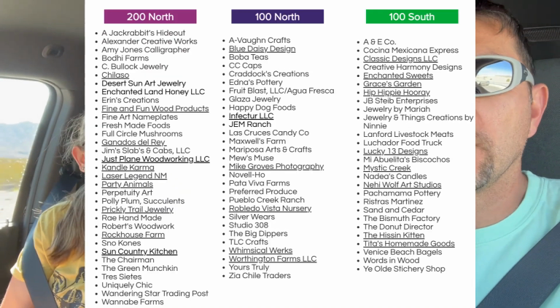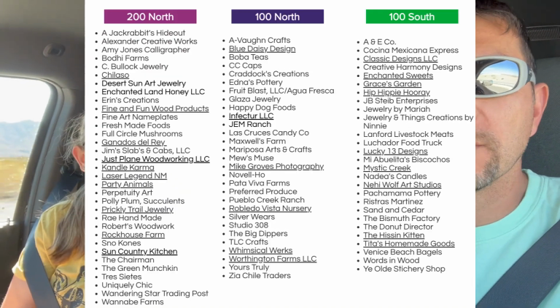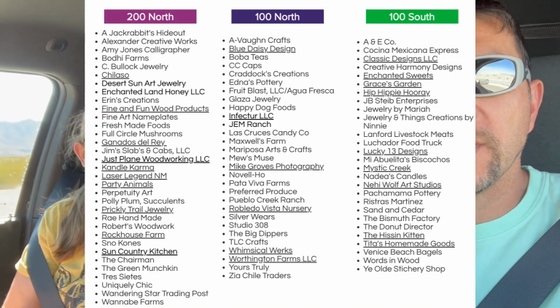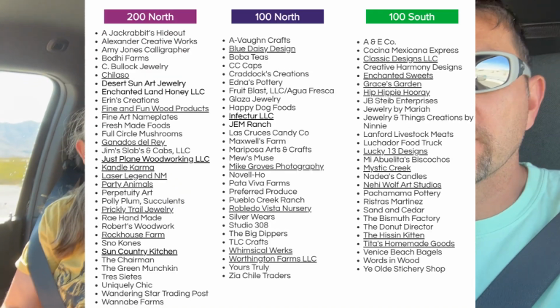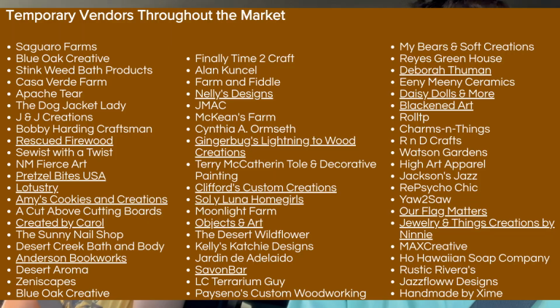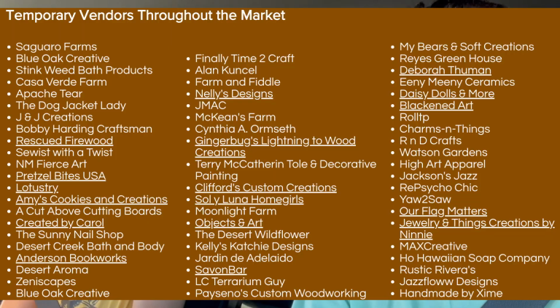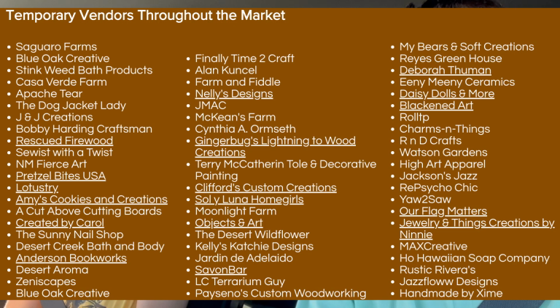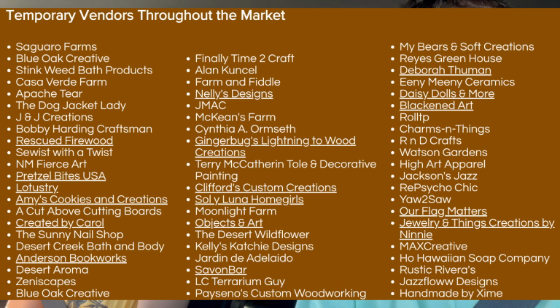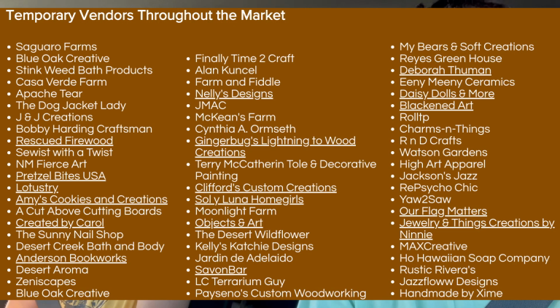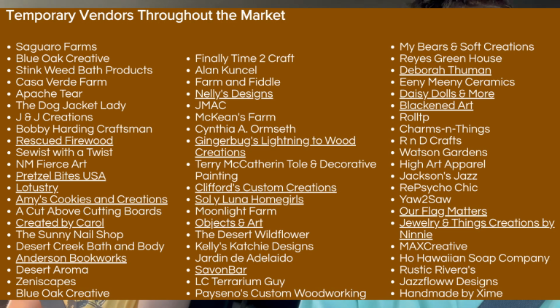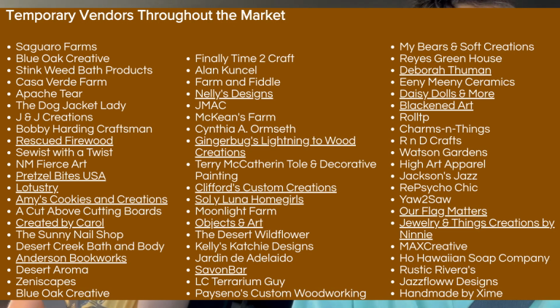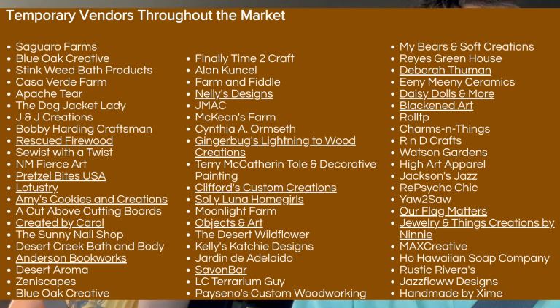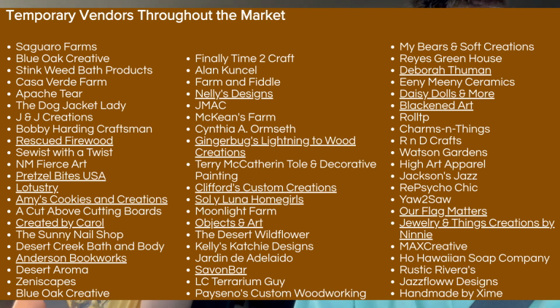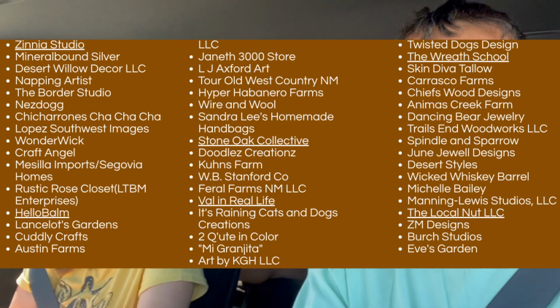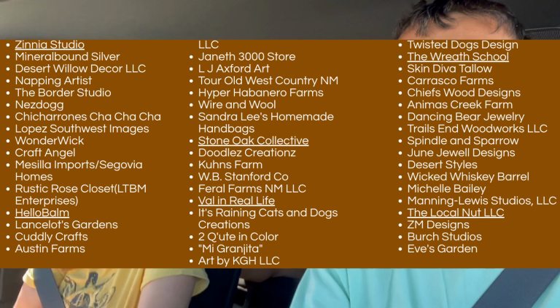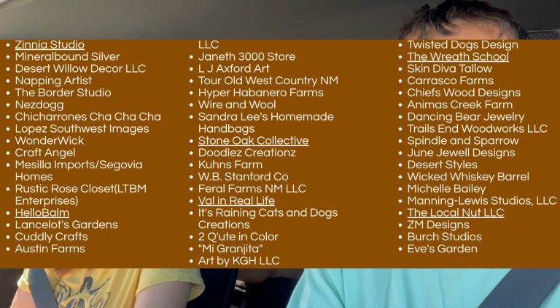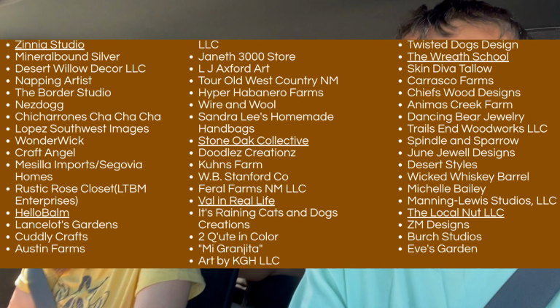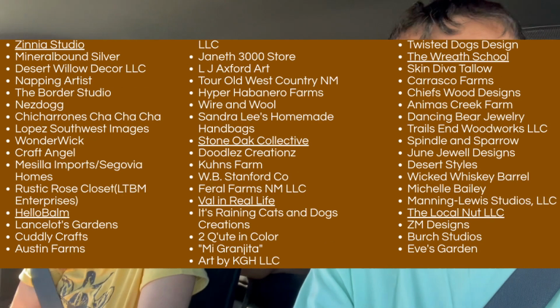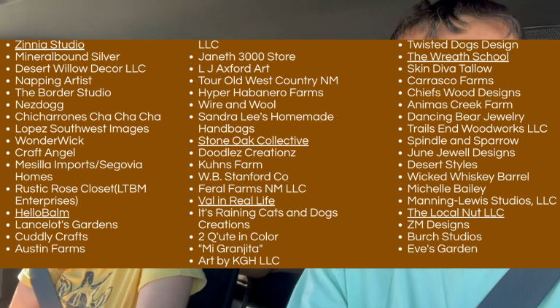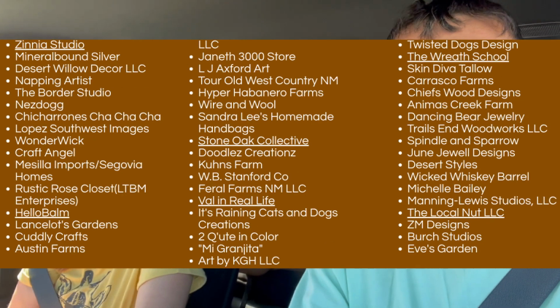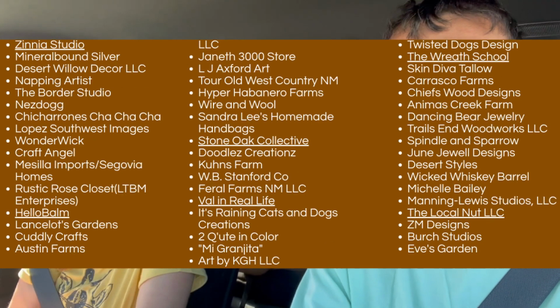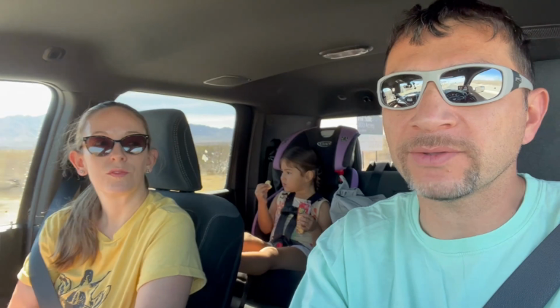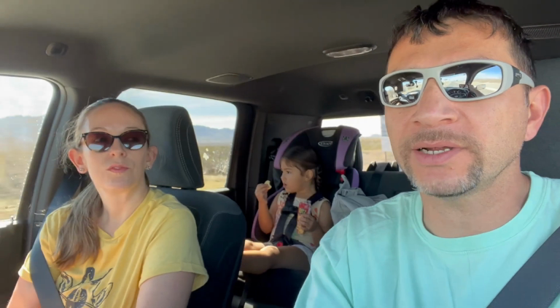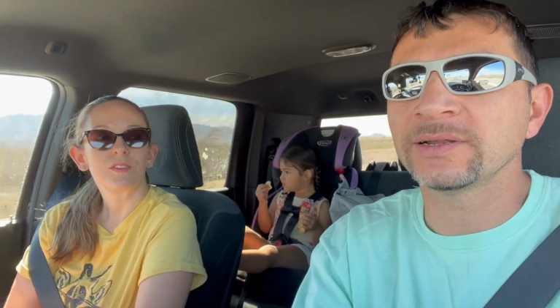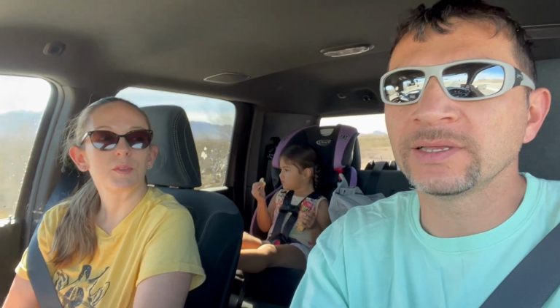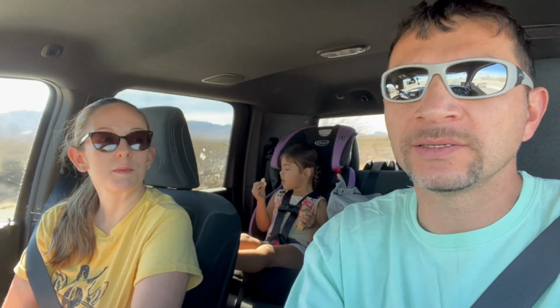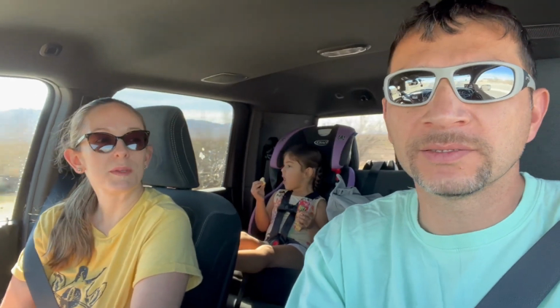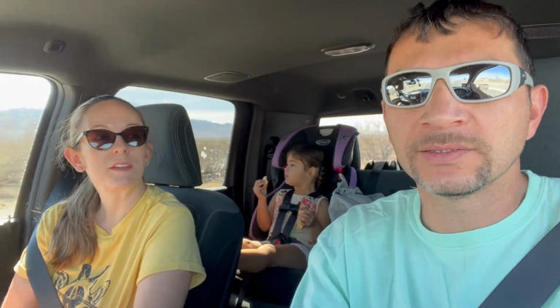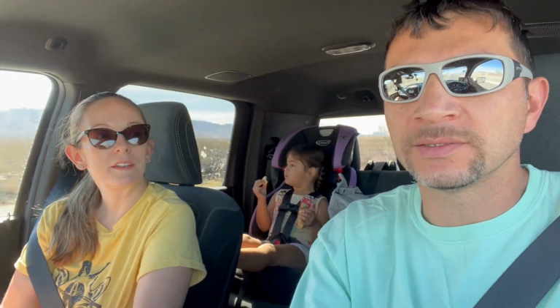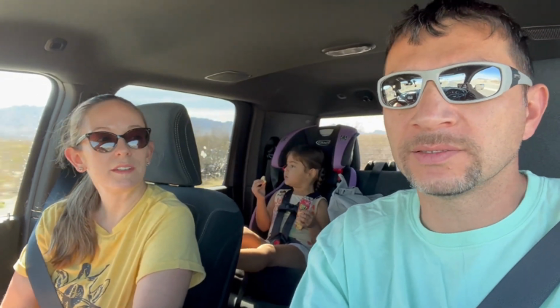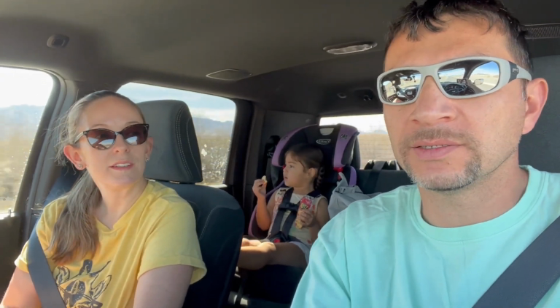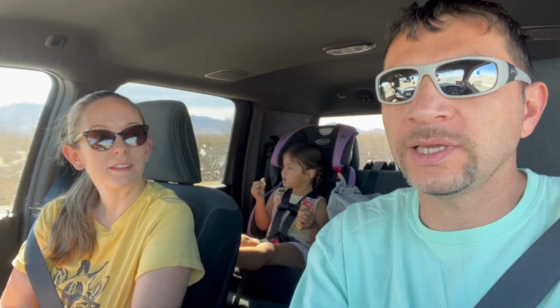I figured we'd come on Saturday because it'll probably have more vendors. Then after that, we're planning to finally make it out to the slot canyon for a hike.